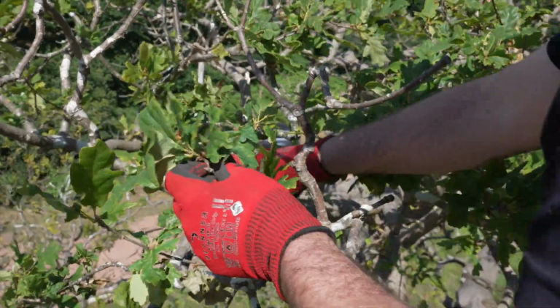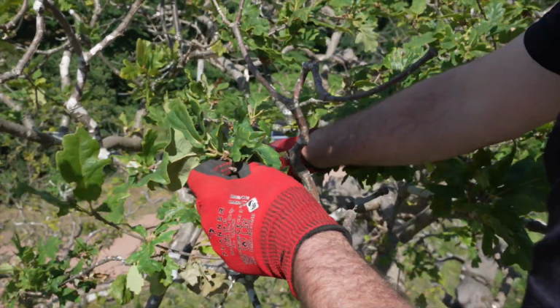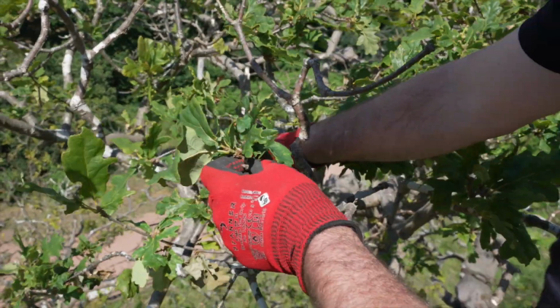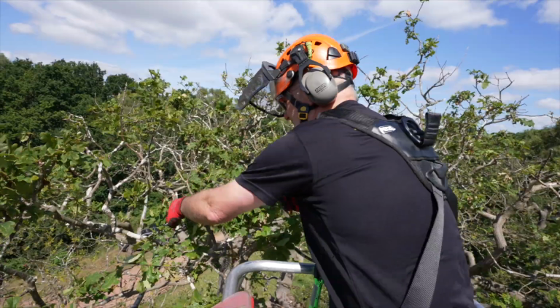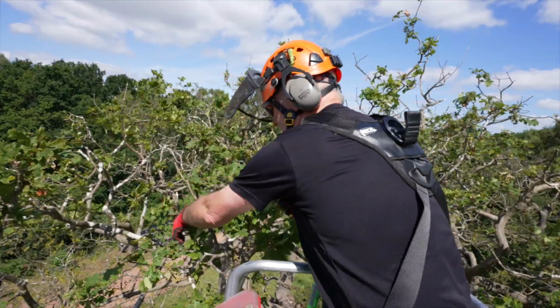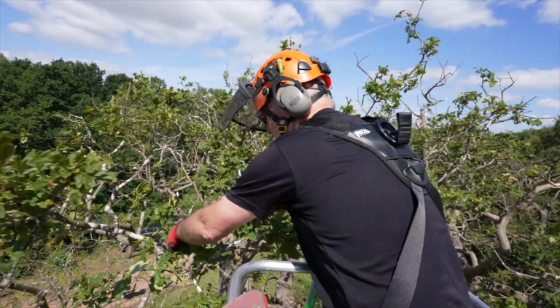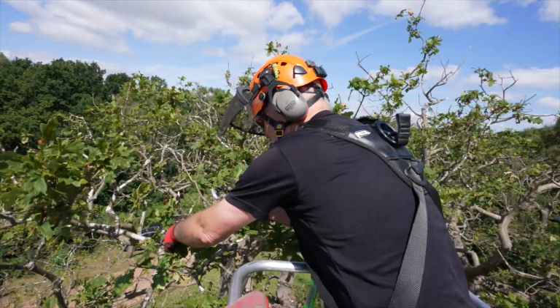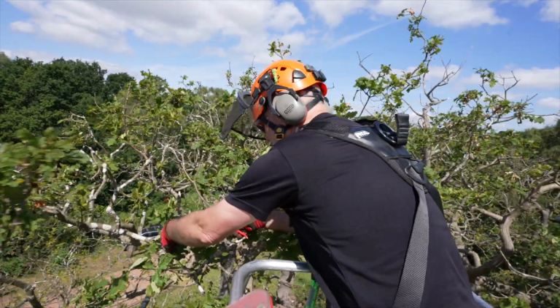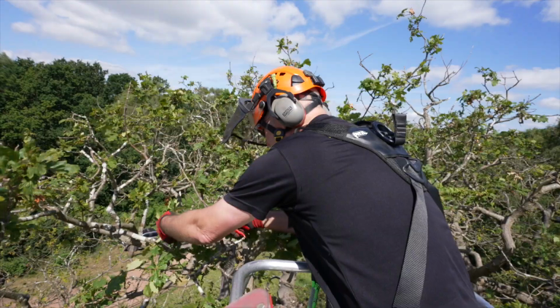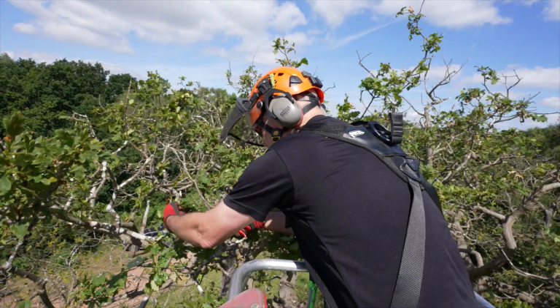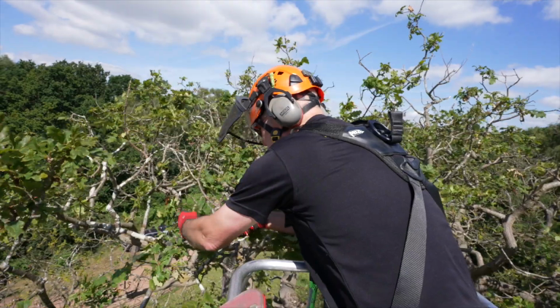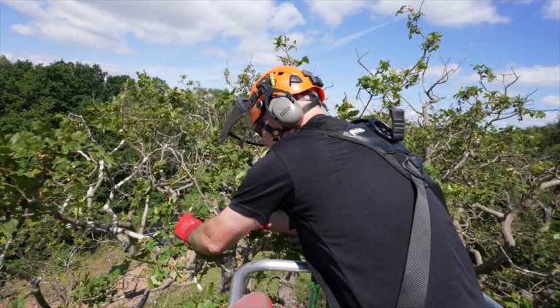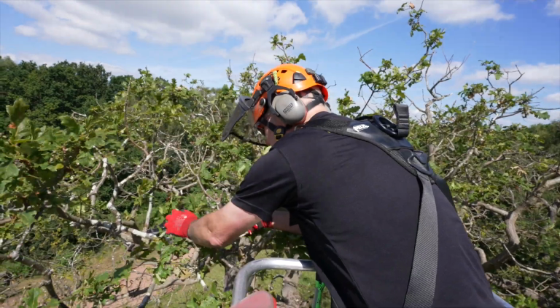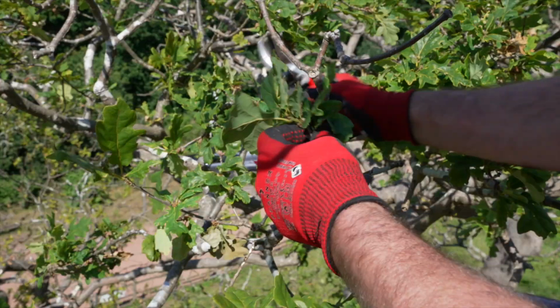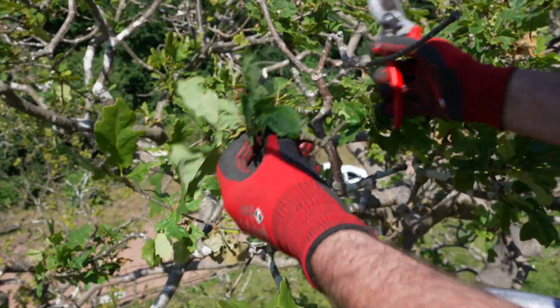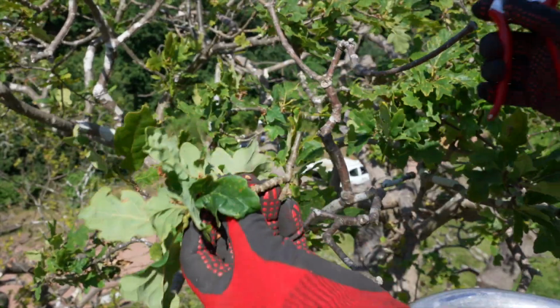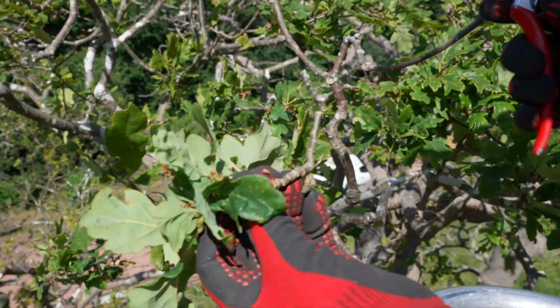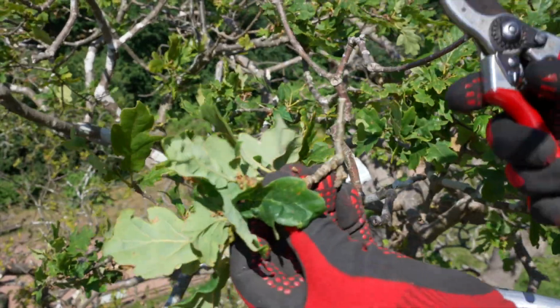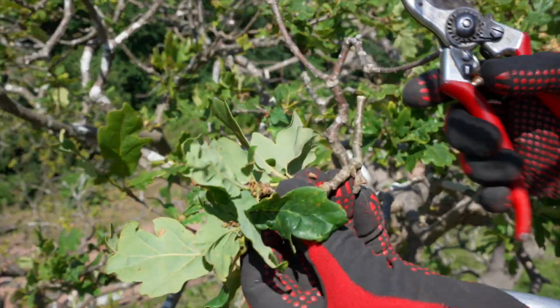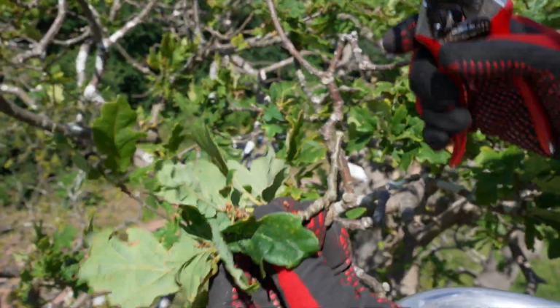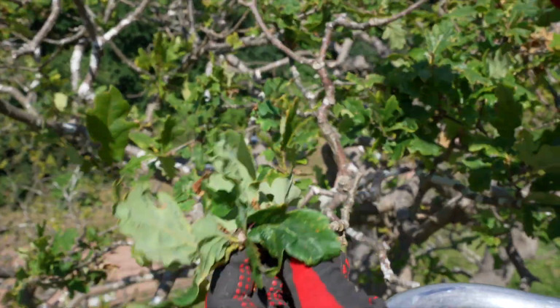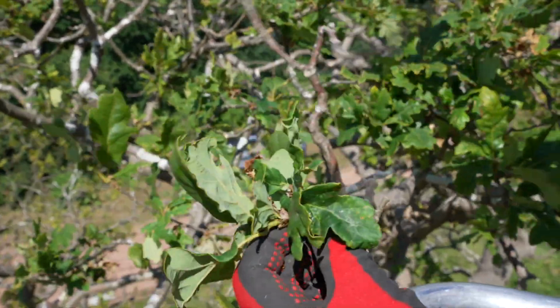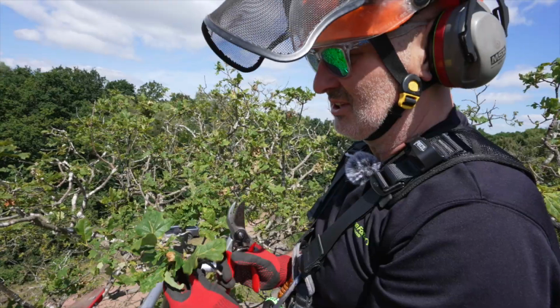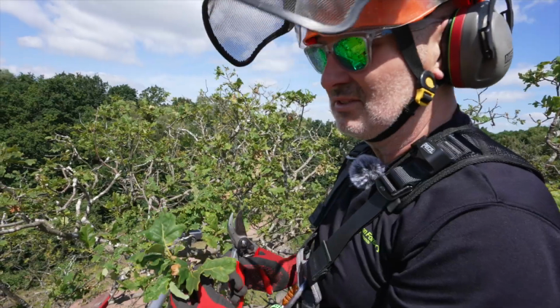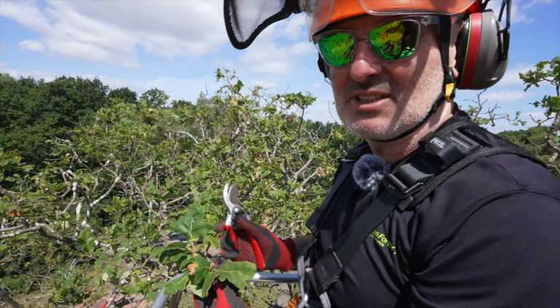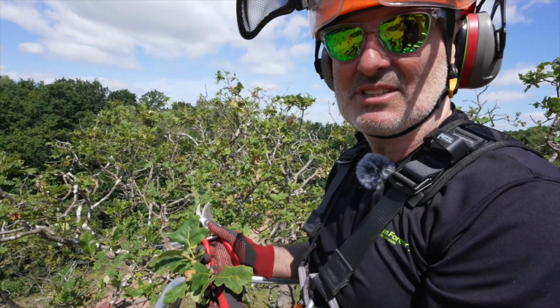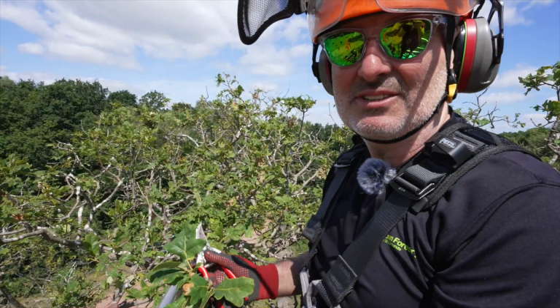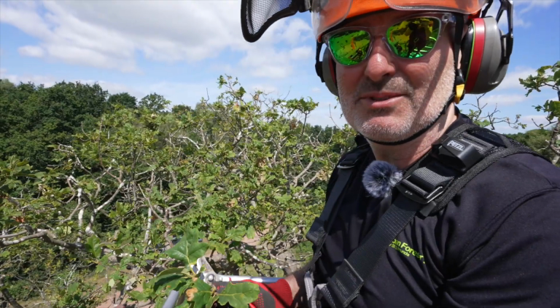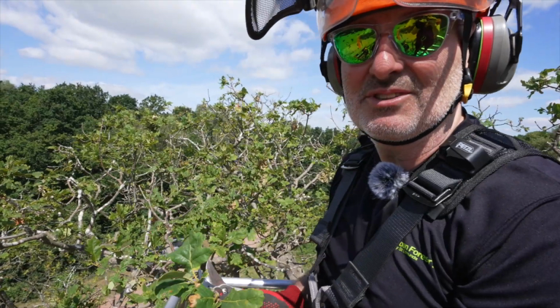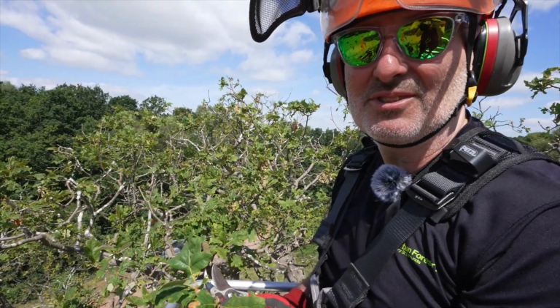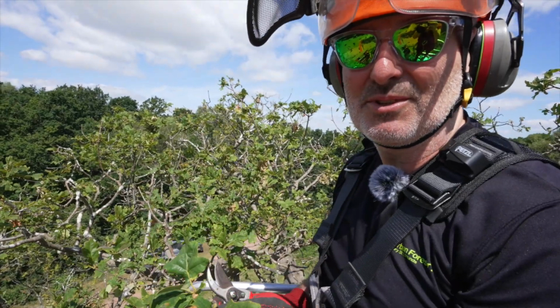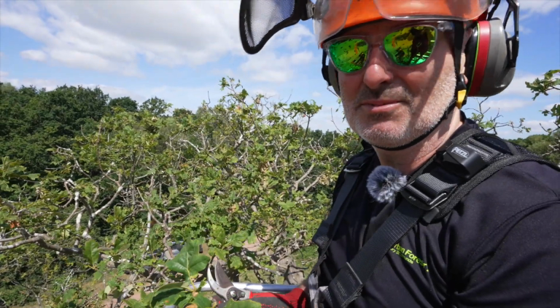I'm using secateurs, and I've cut at a point where the tree would naturally shed a branch or a twig, so it does as little damage to the tree as possible.